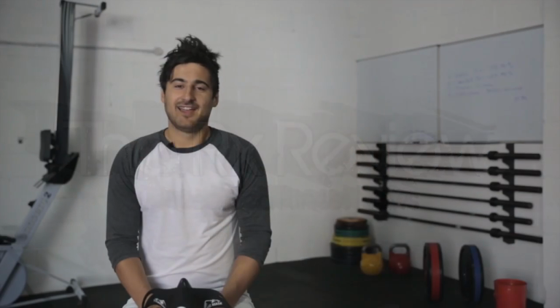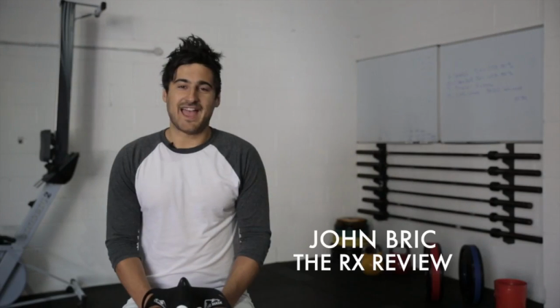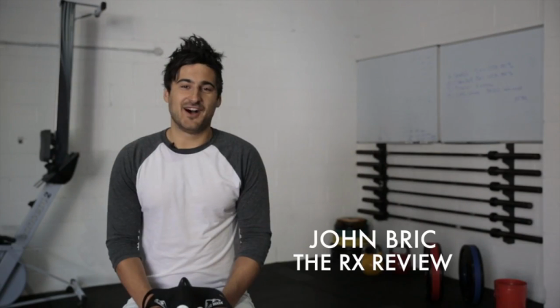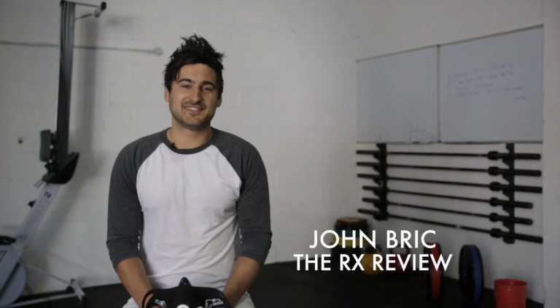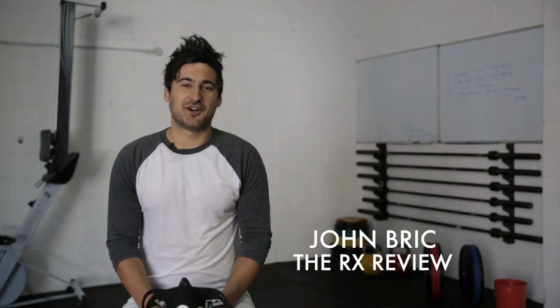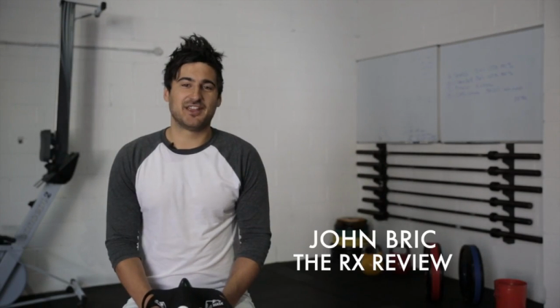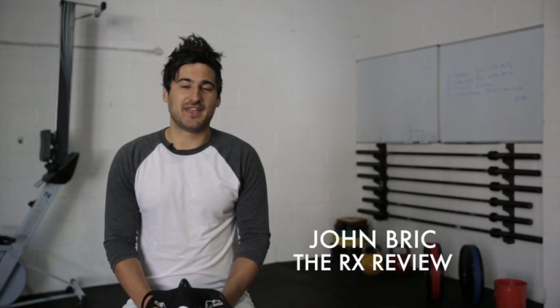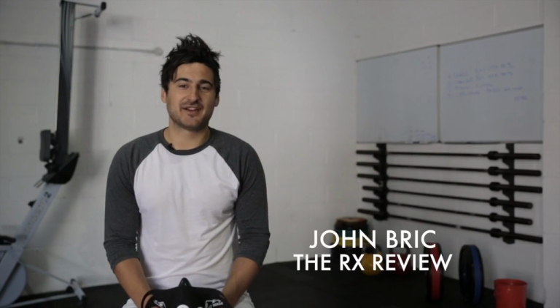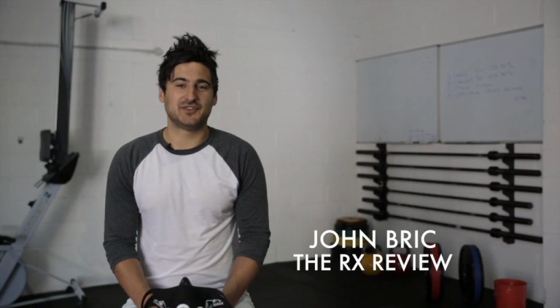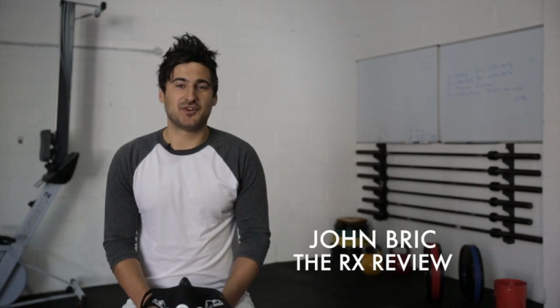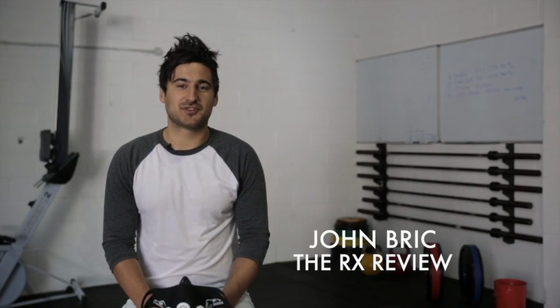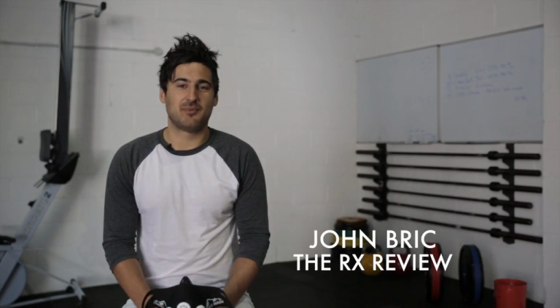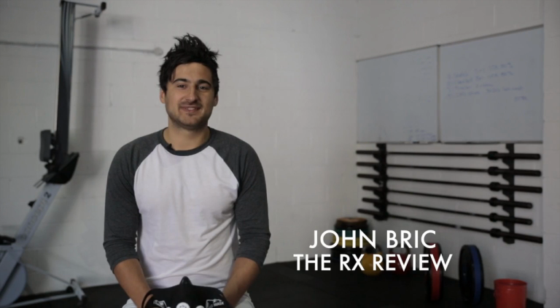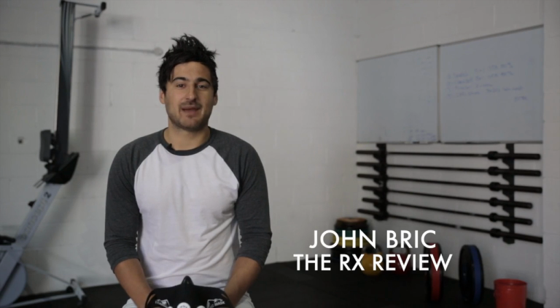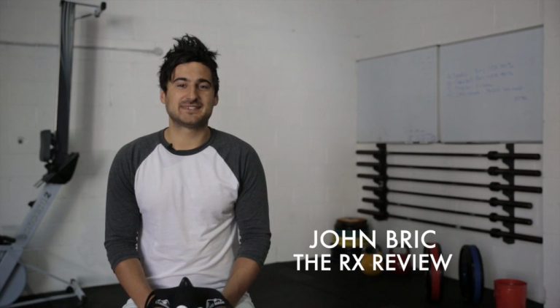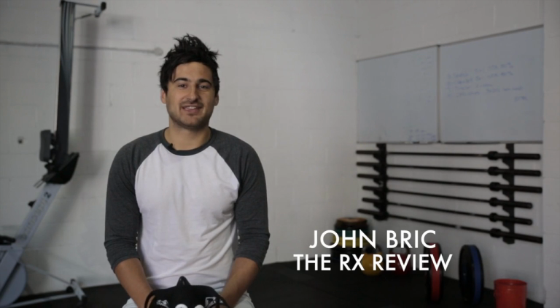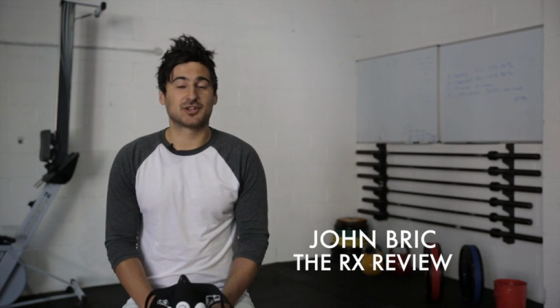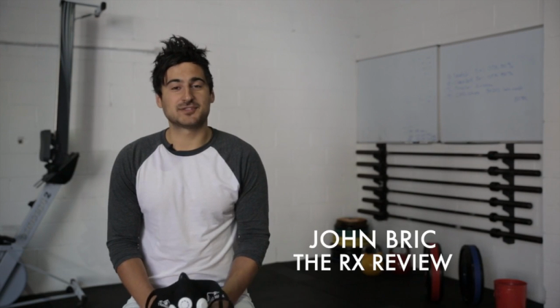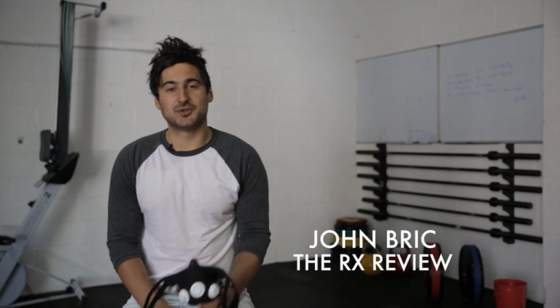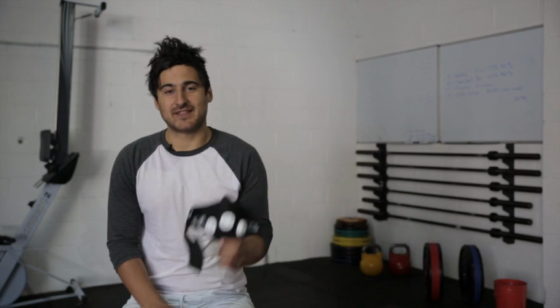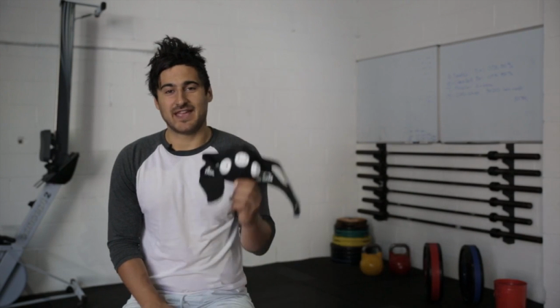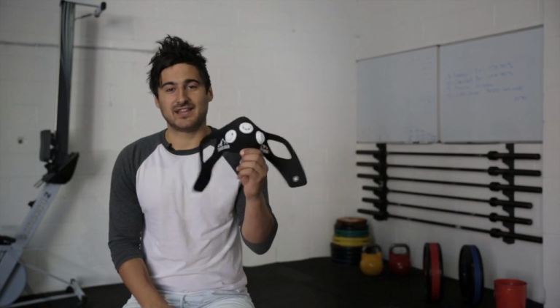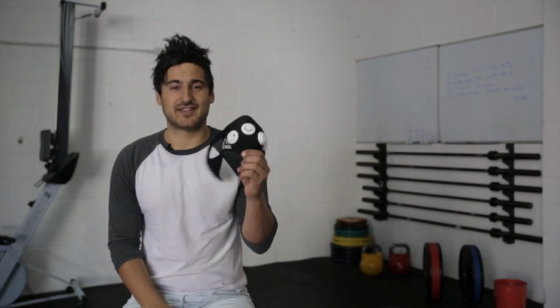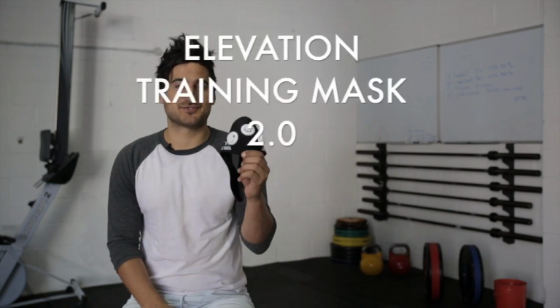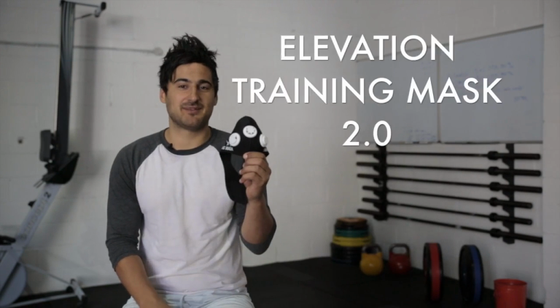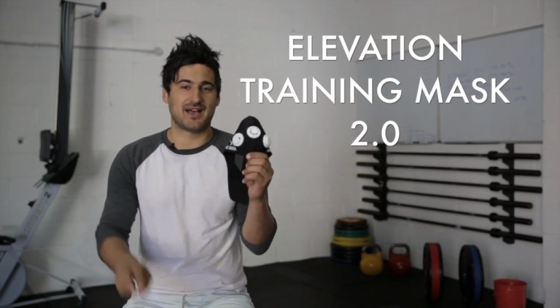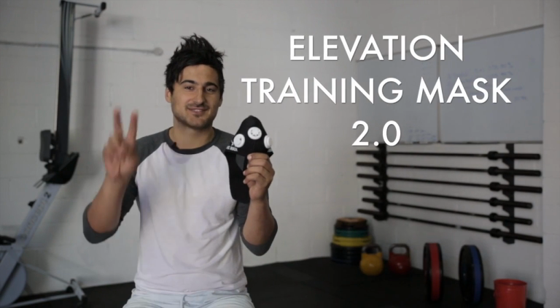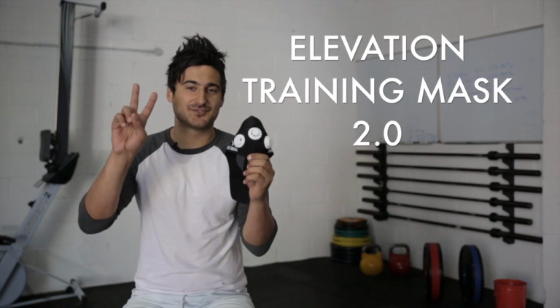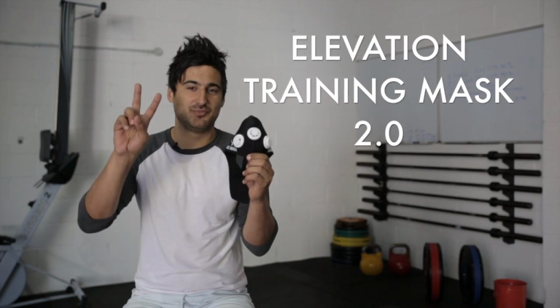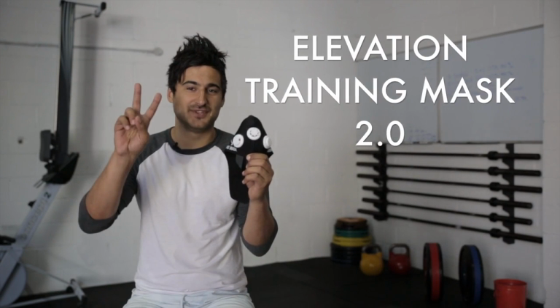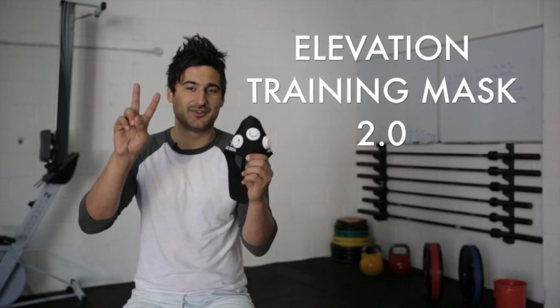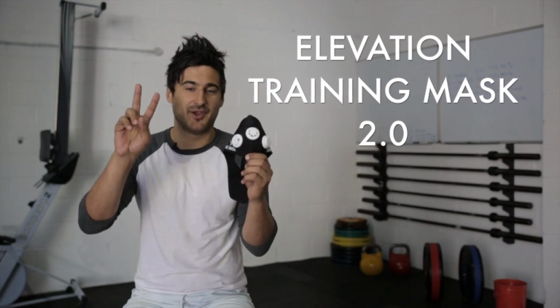Hey guys, John here from TheRXReview.com and today we're taking a closer look at the Elevation Training Mask 2.0.